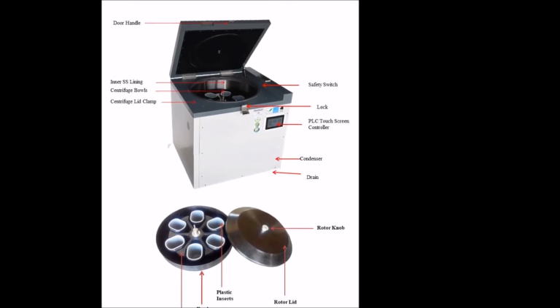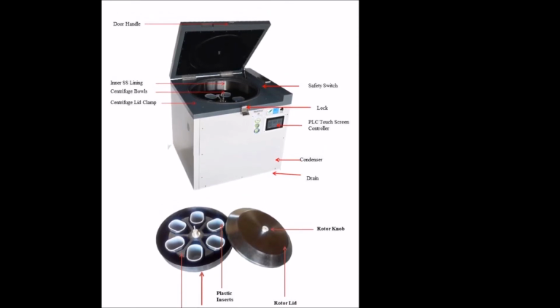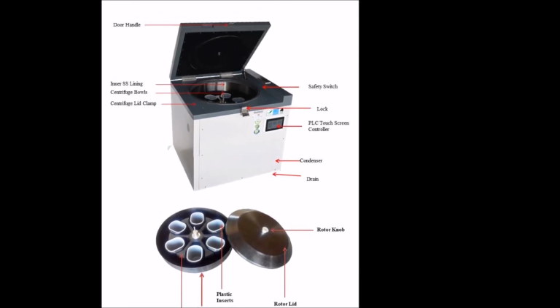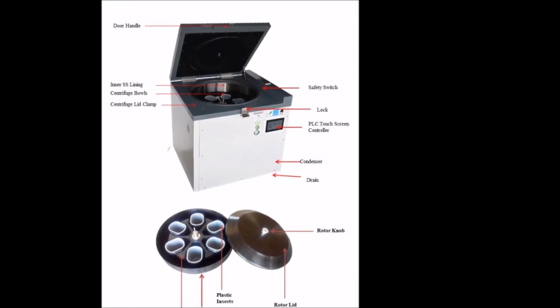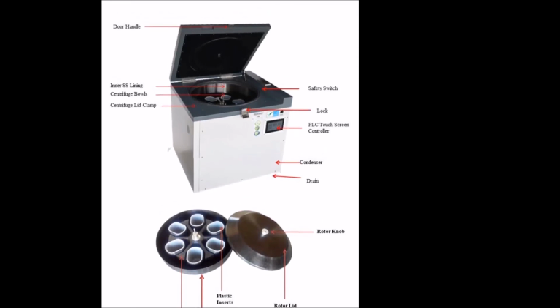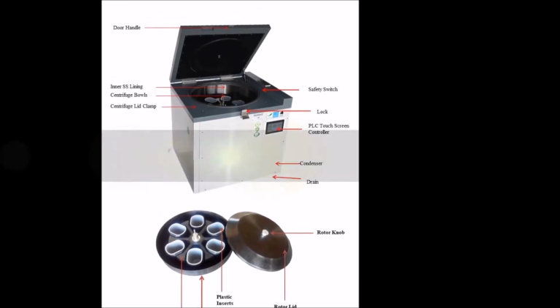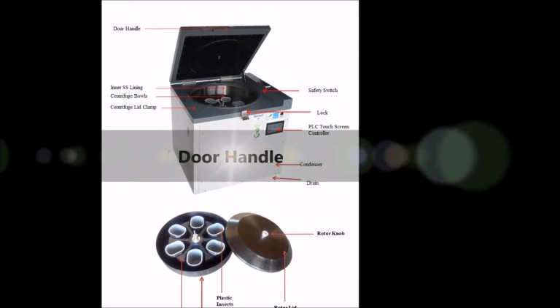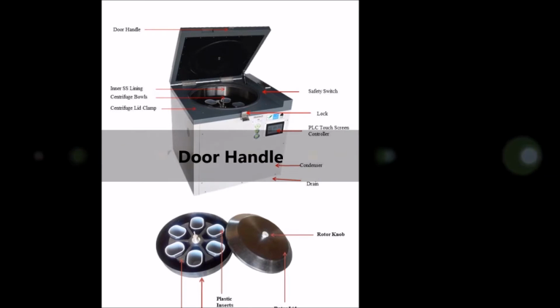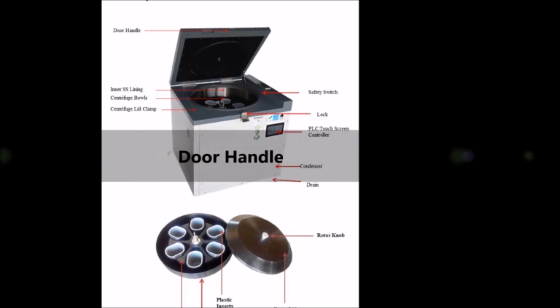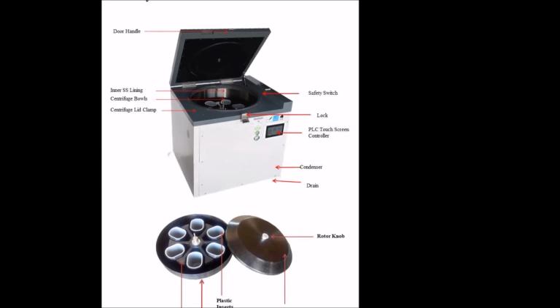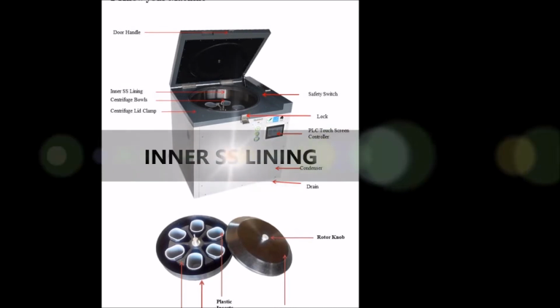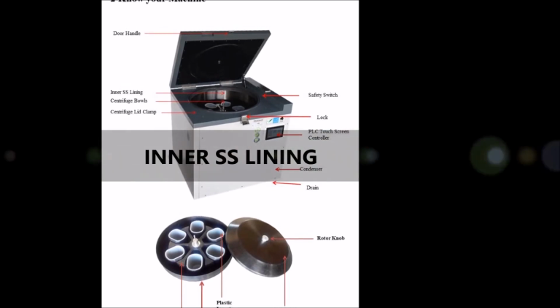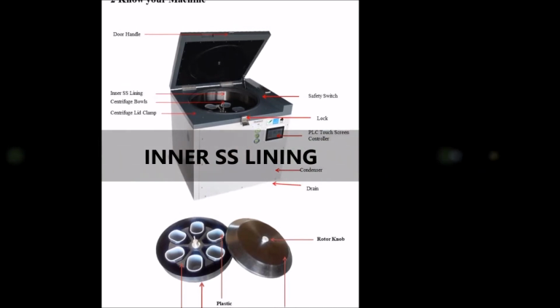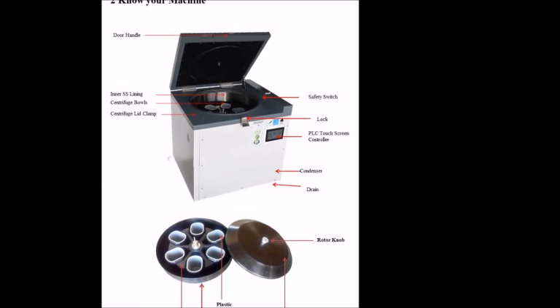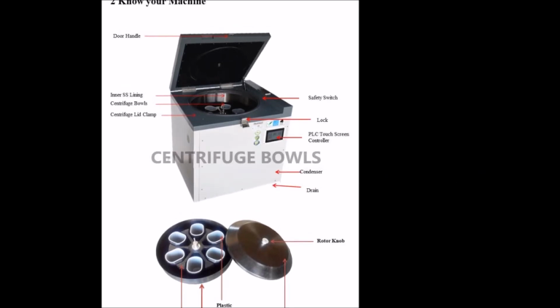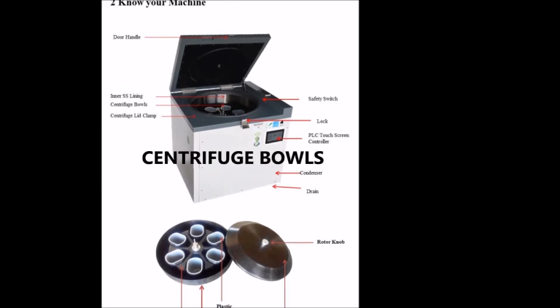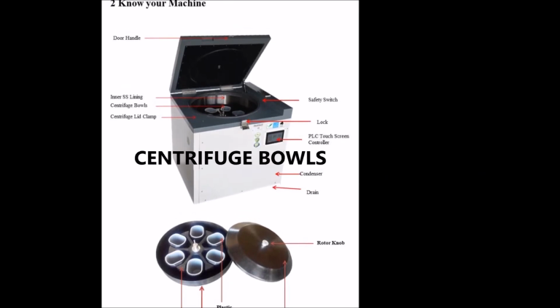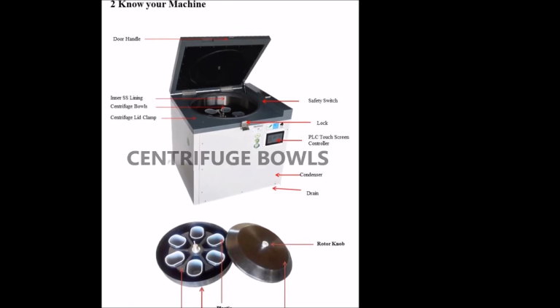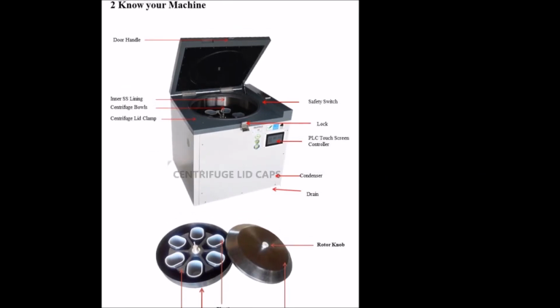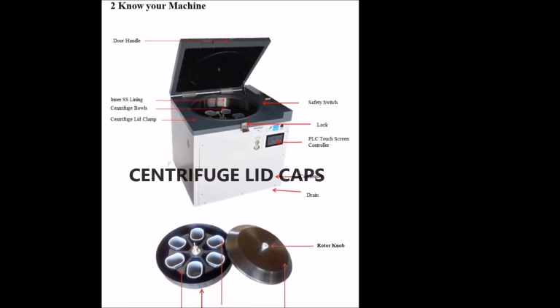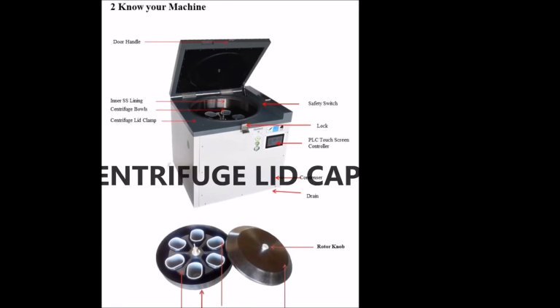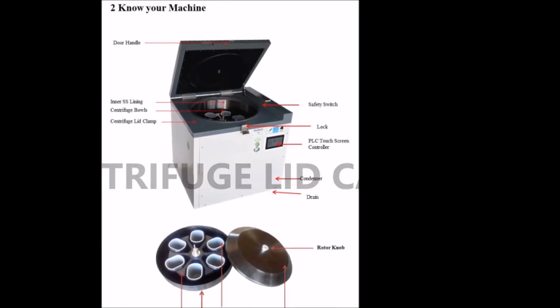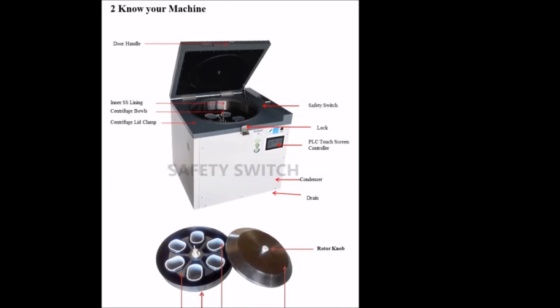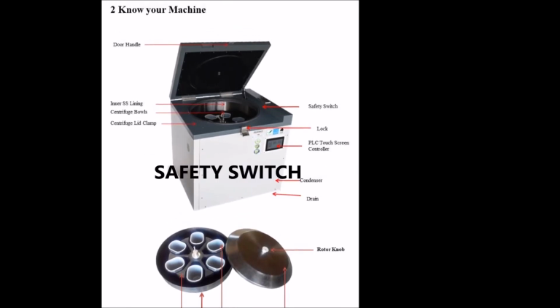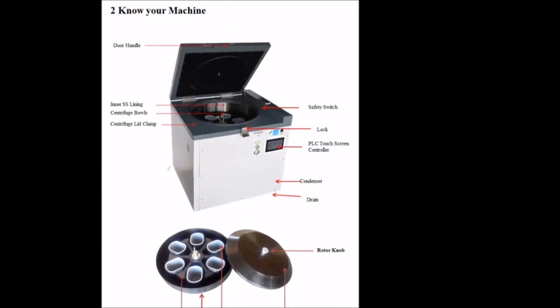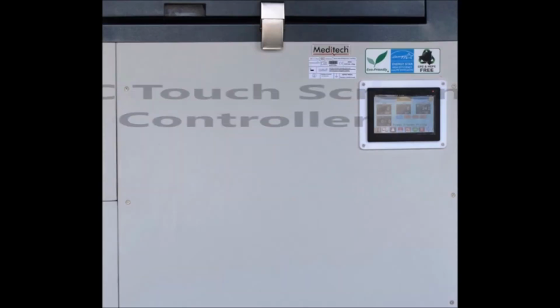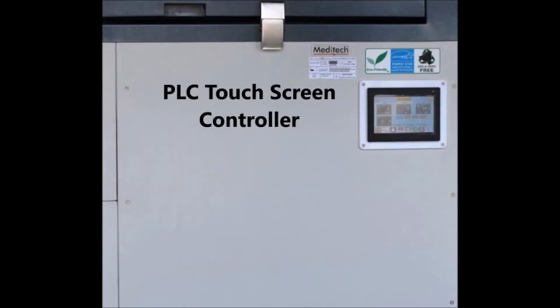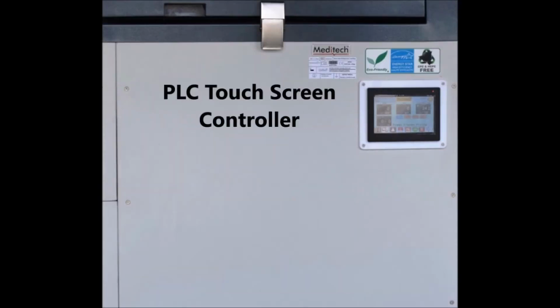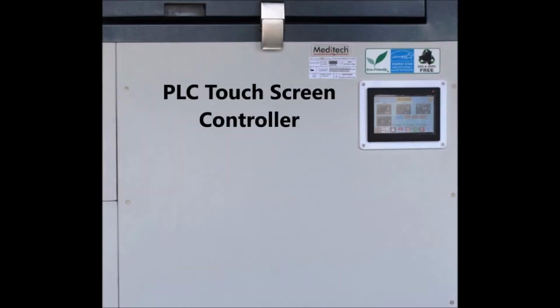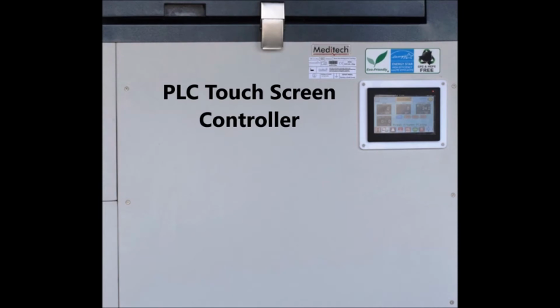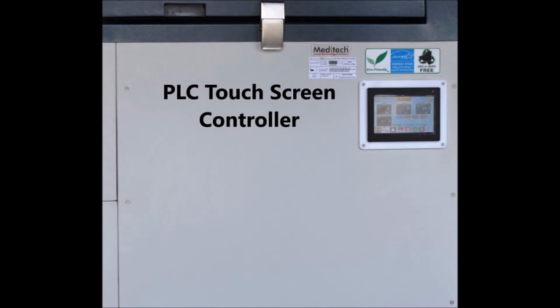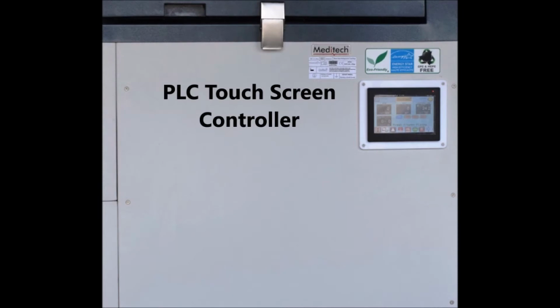The biggest parts are the door handle, inner SS lining, centrifuge bowls, centrifuge lid cap, safety switch, lock, and a world class PLC touchscreen controller.